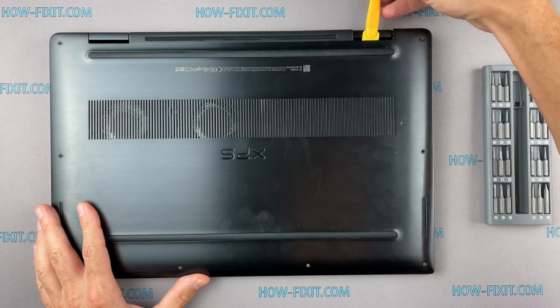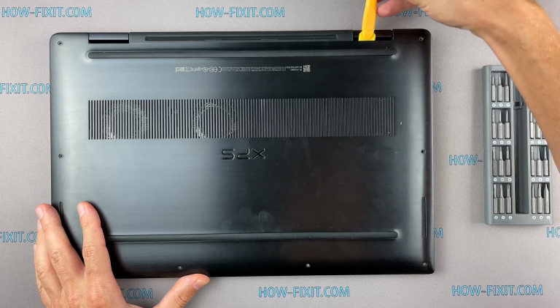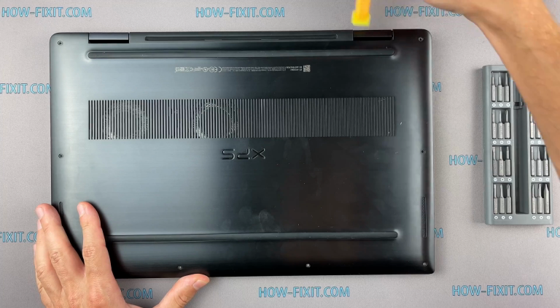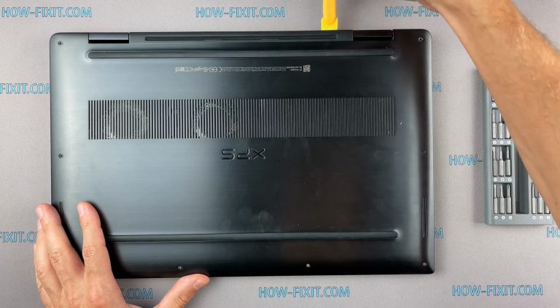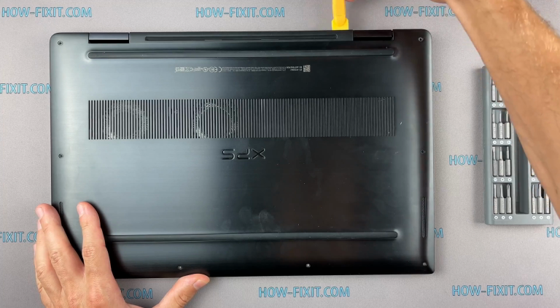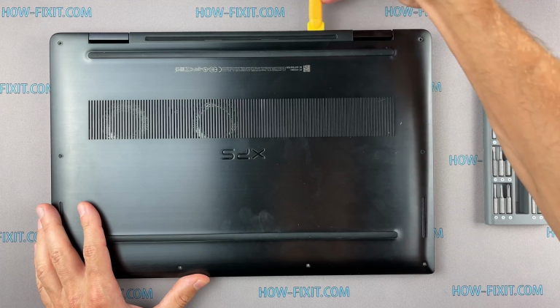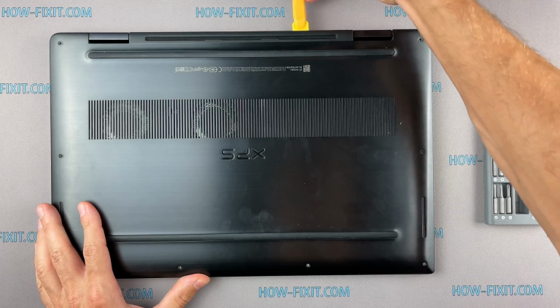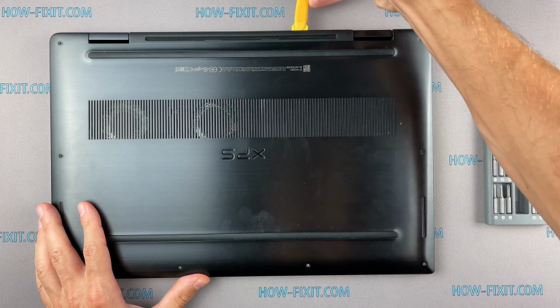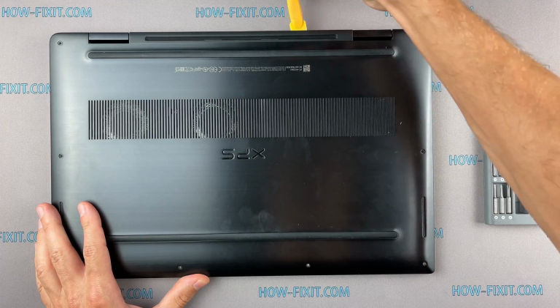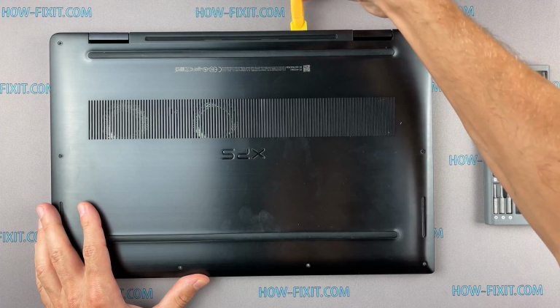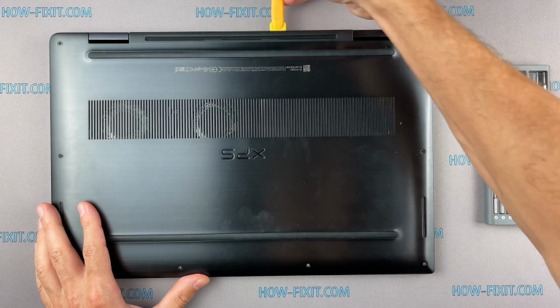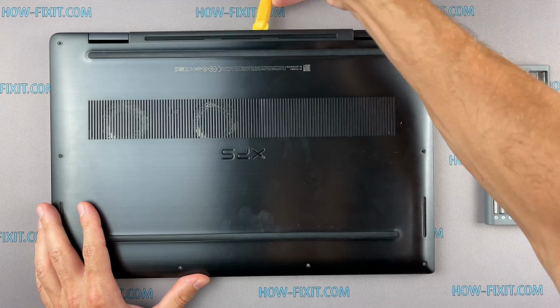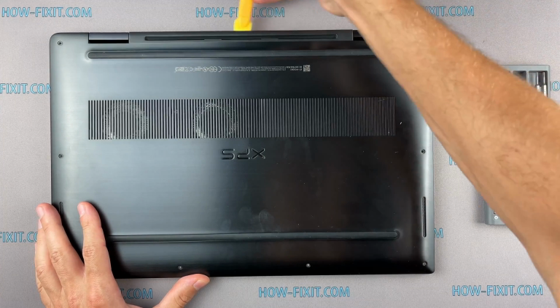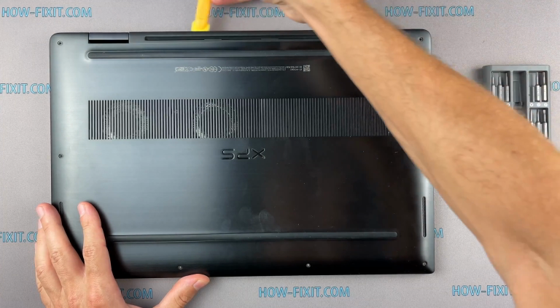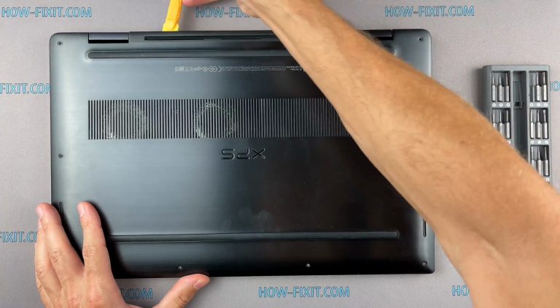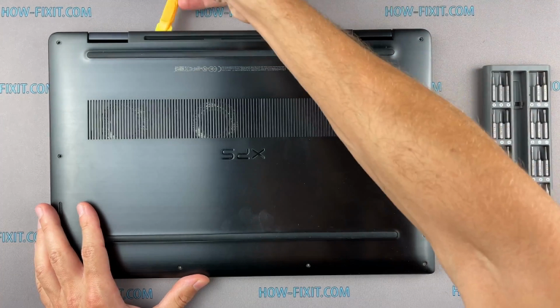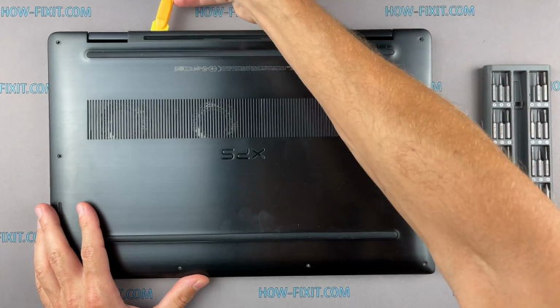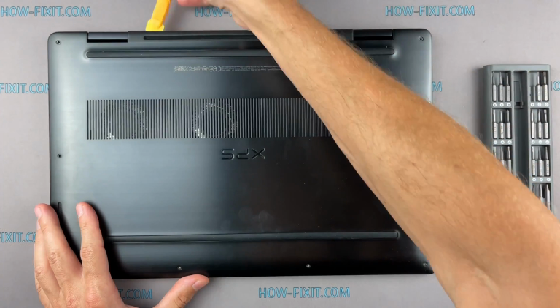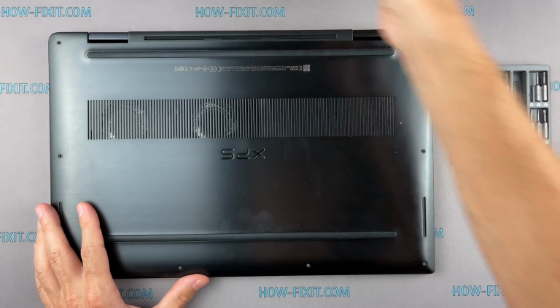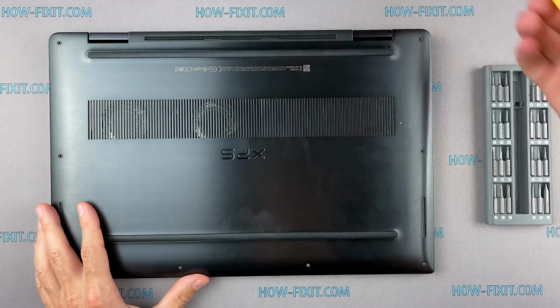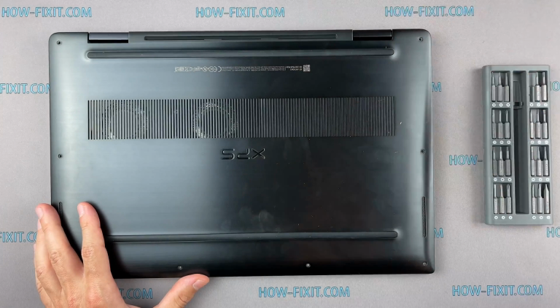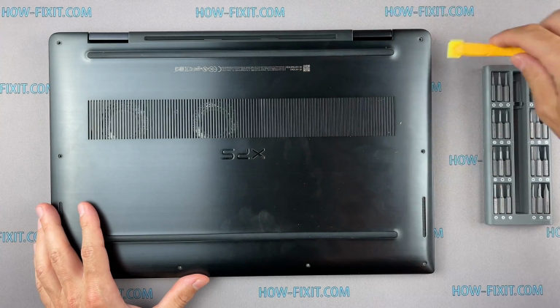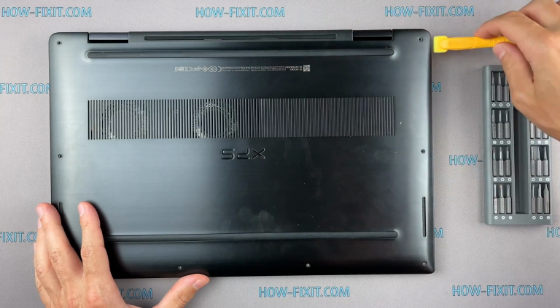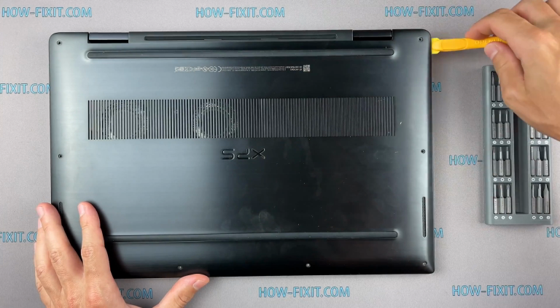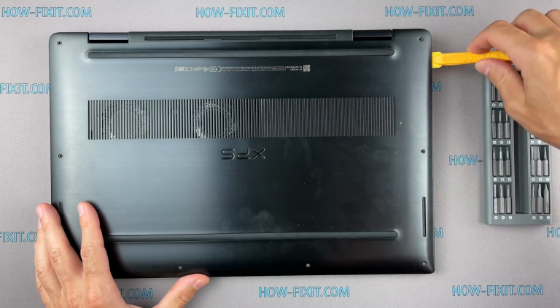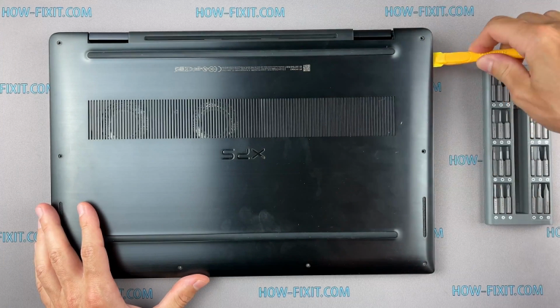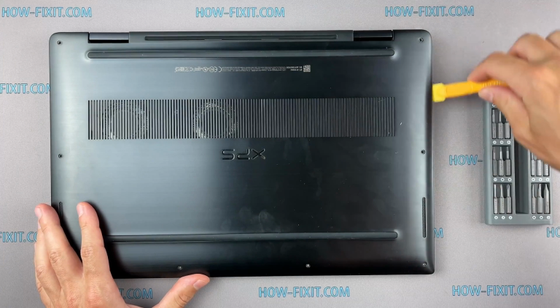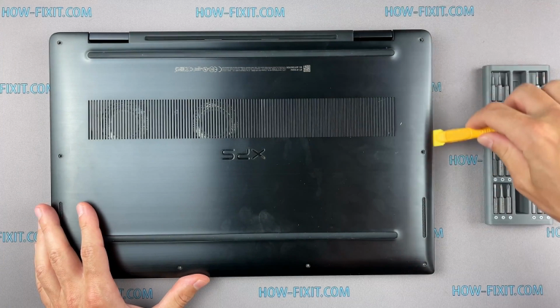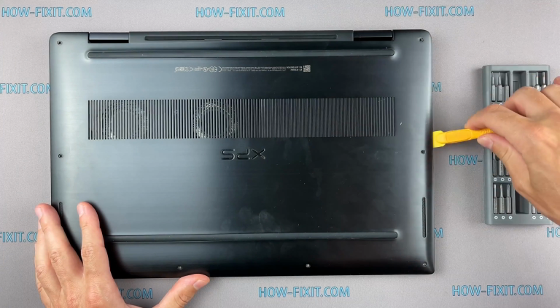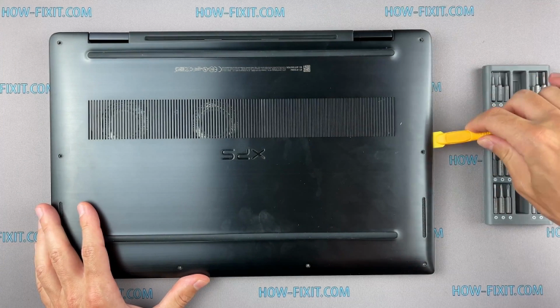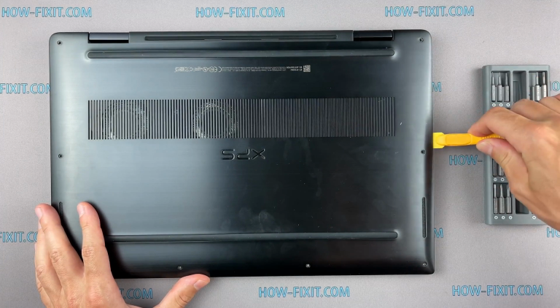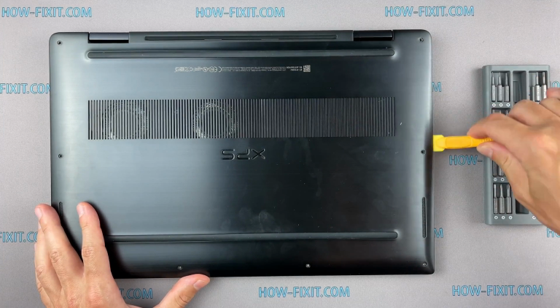I recommend using a plastic tool so as not to damage the laptop case when you open it.